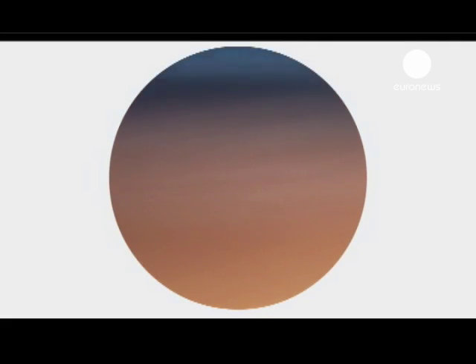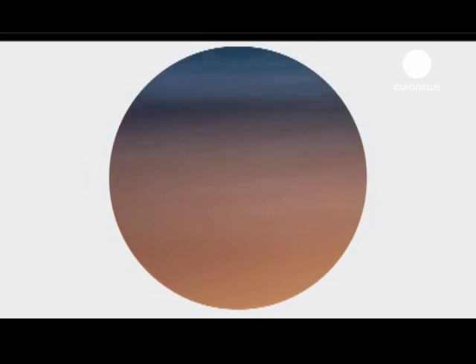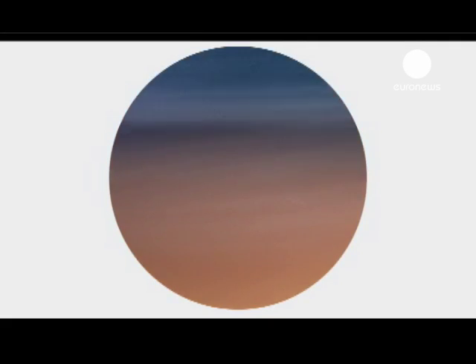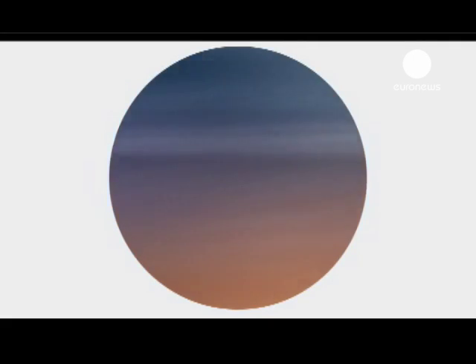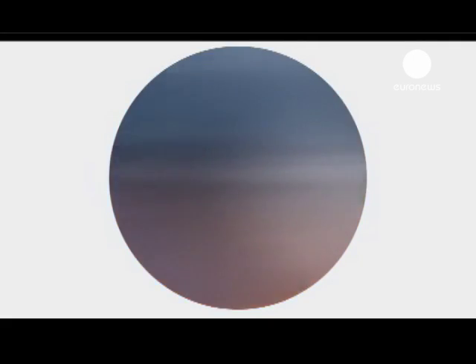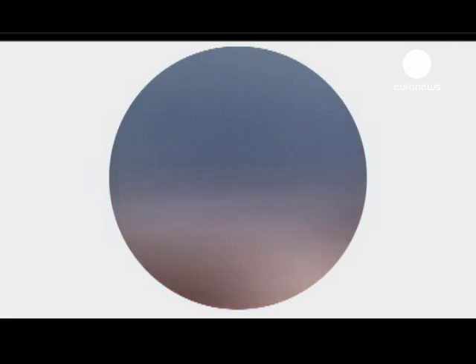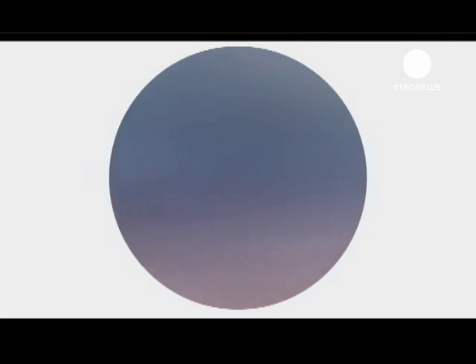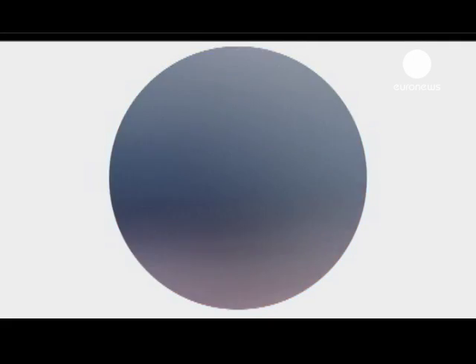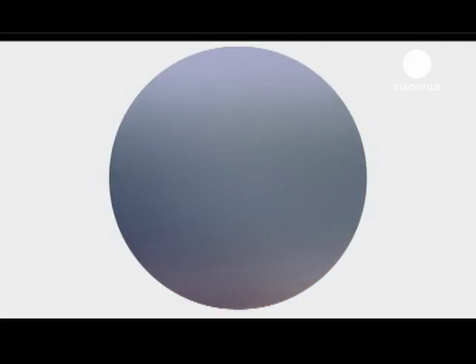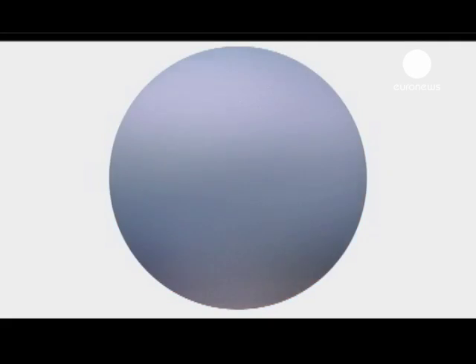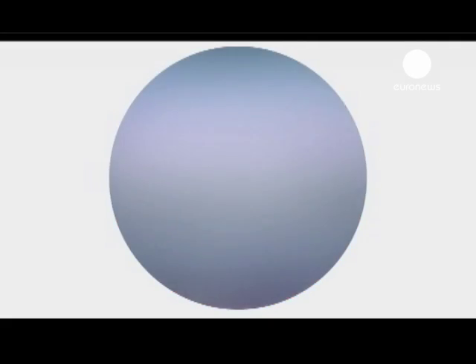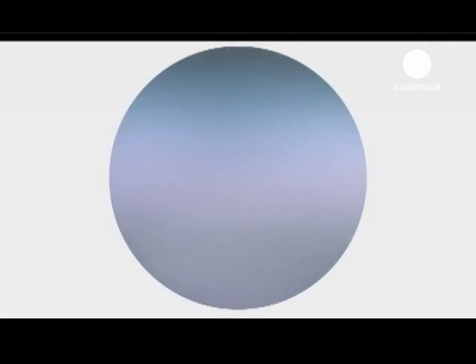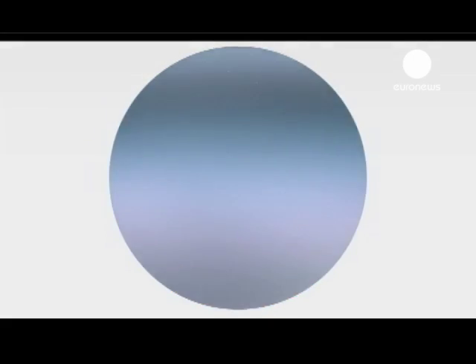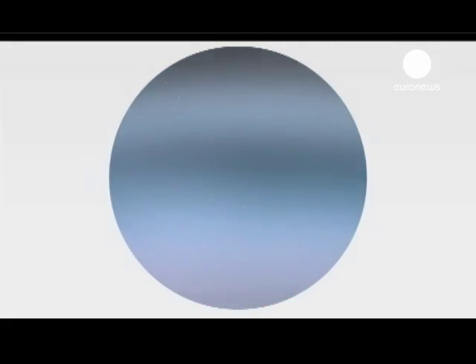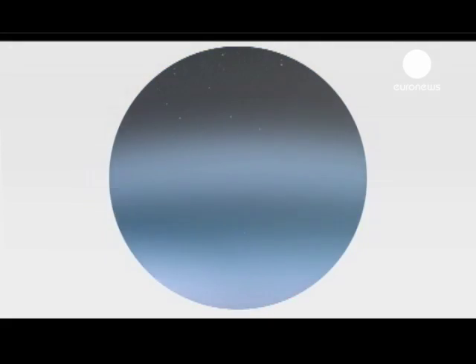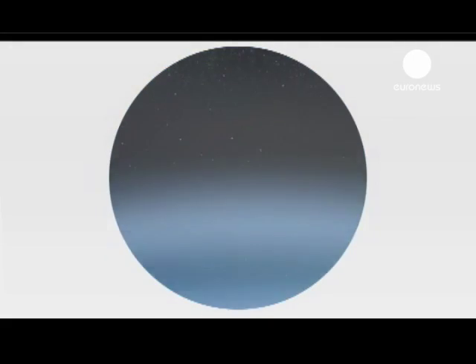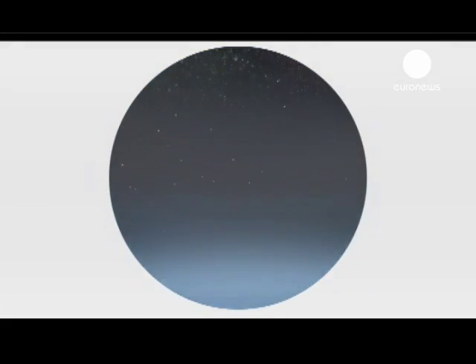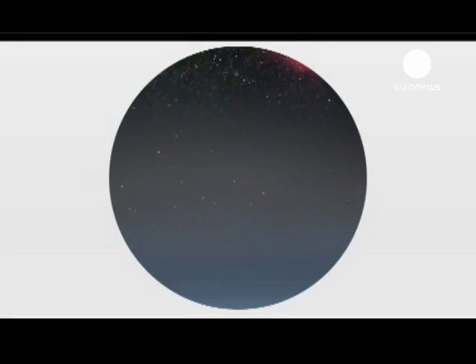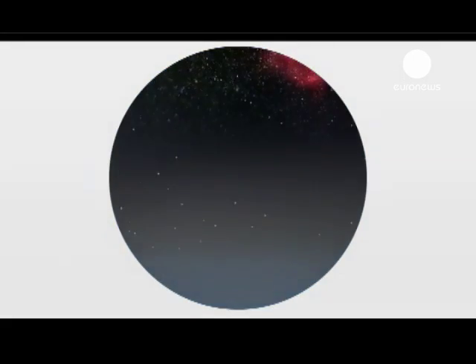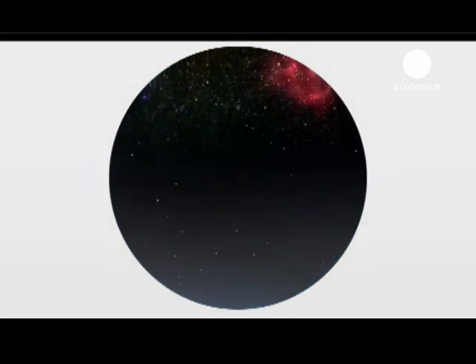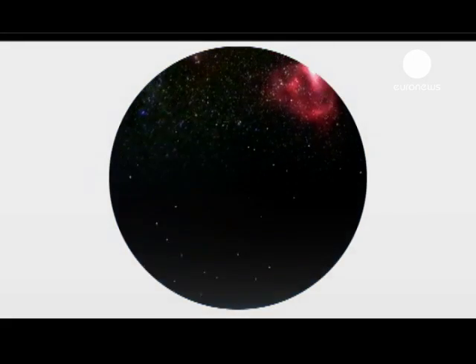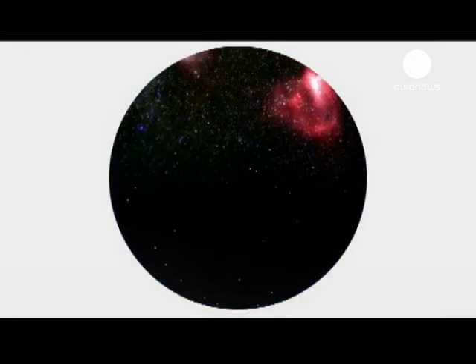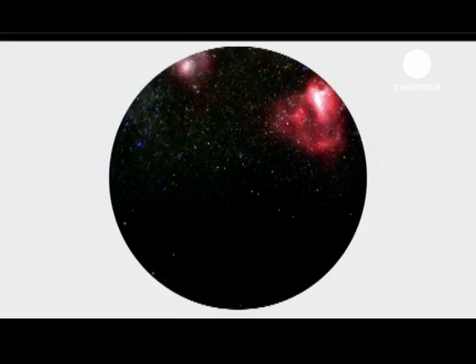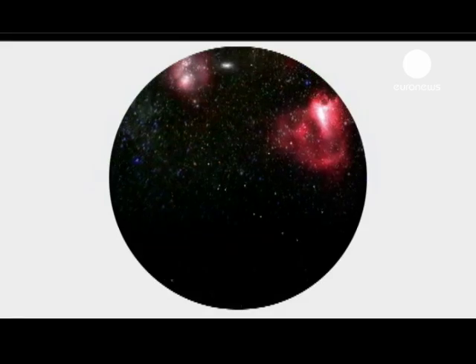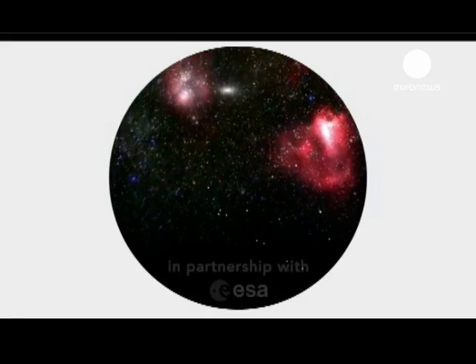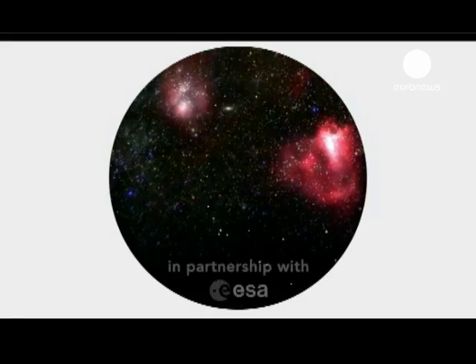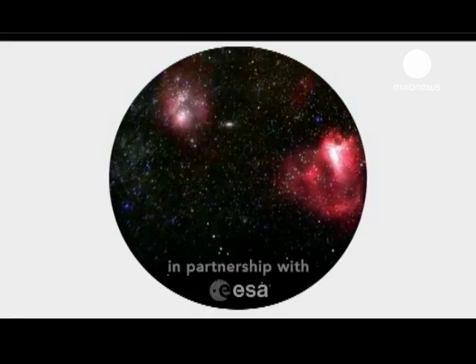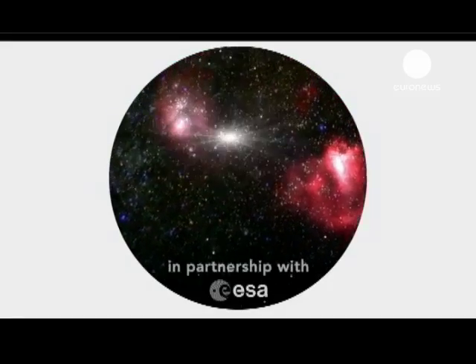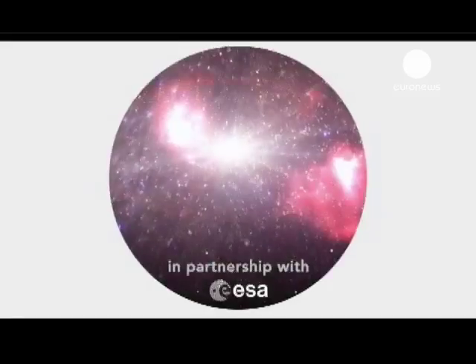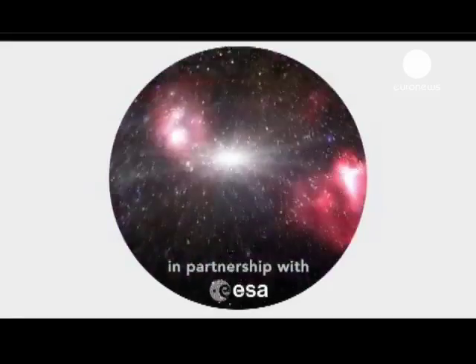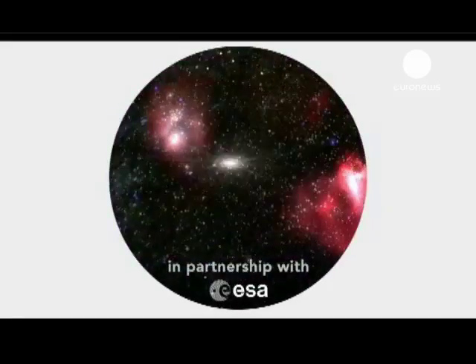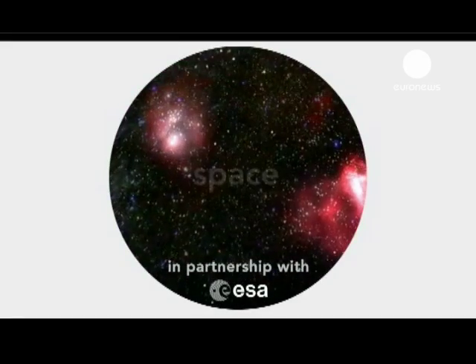Our world and beyond. Space, in partnership with the European Space Agency.